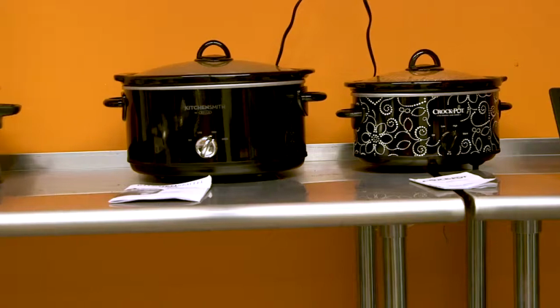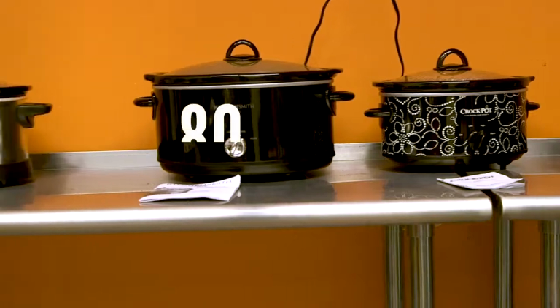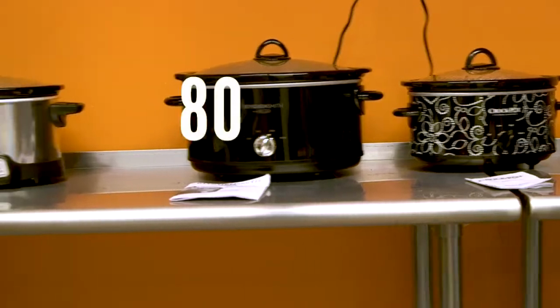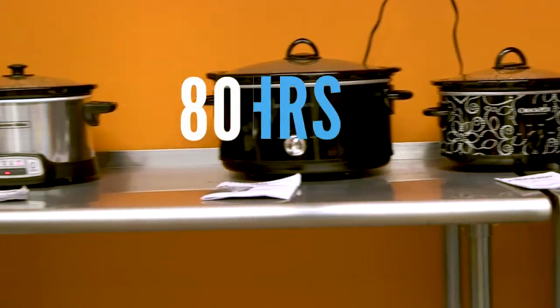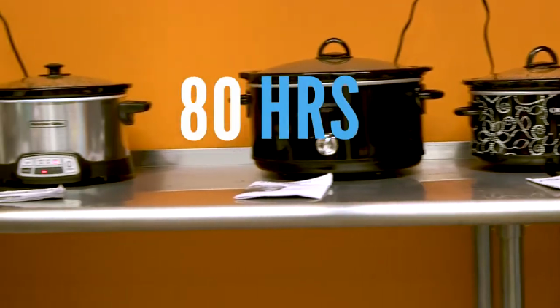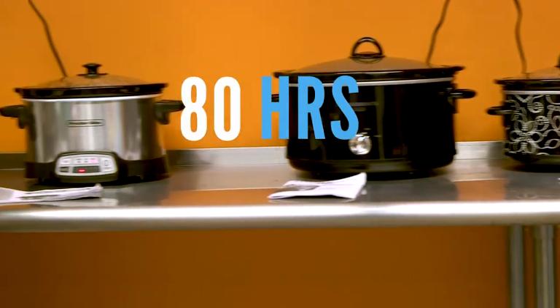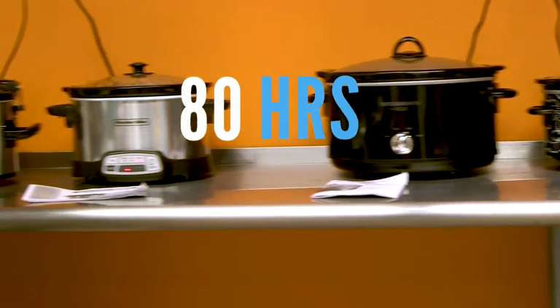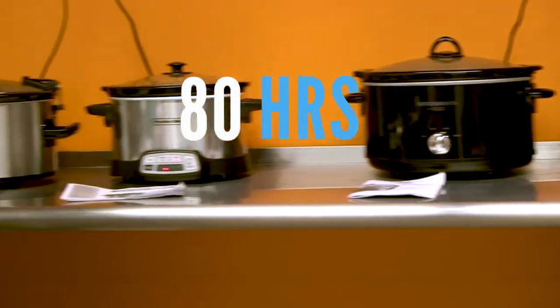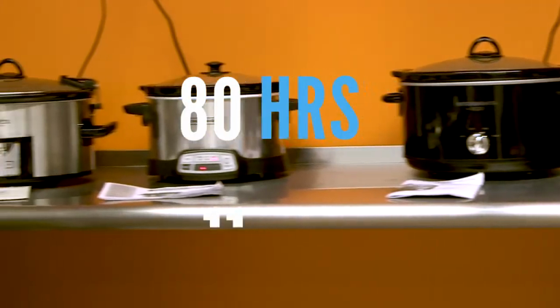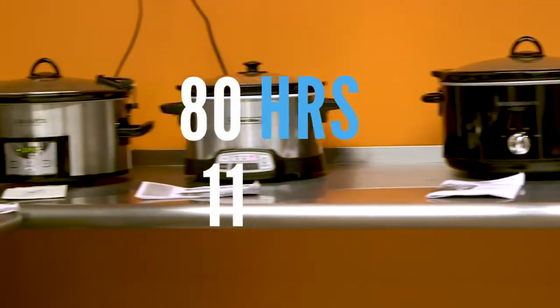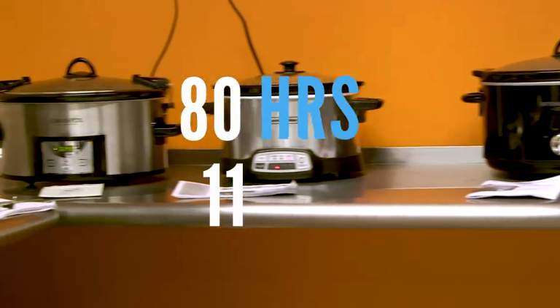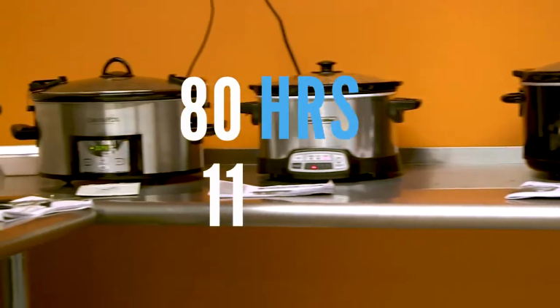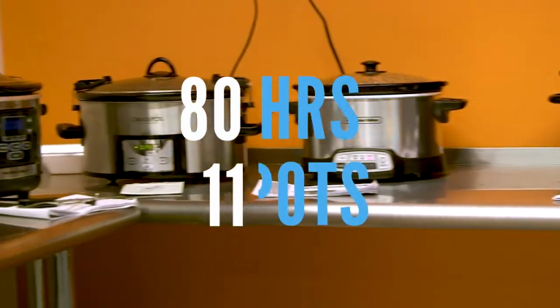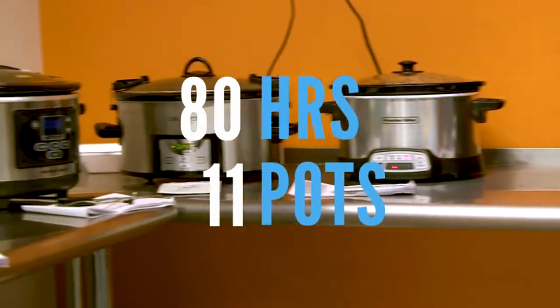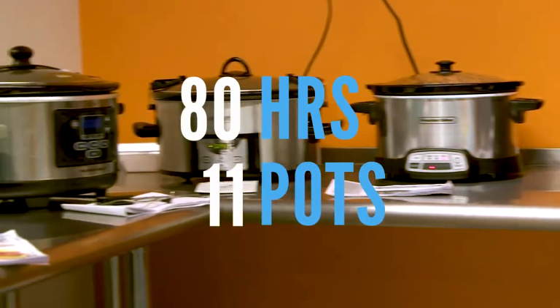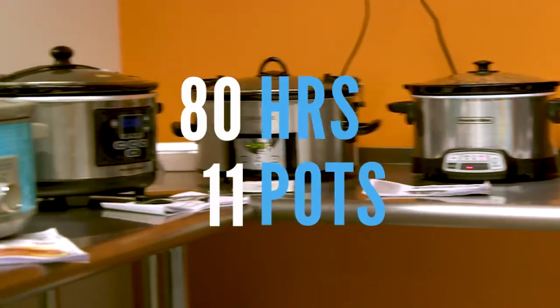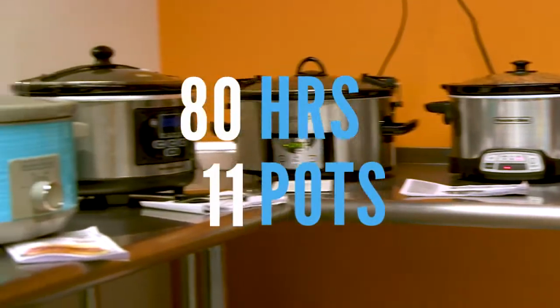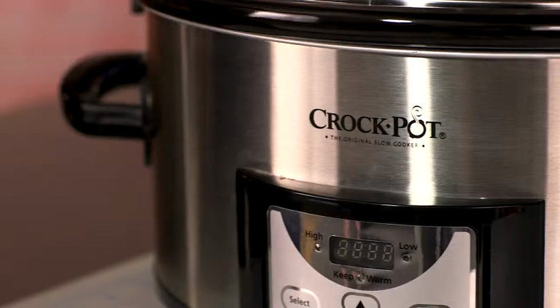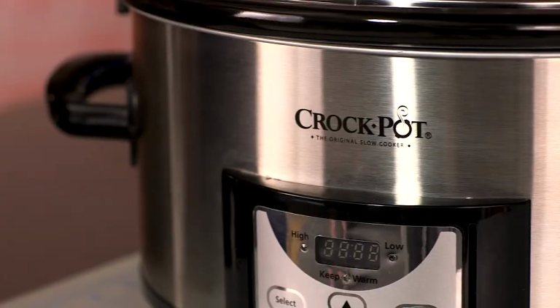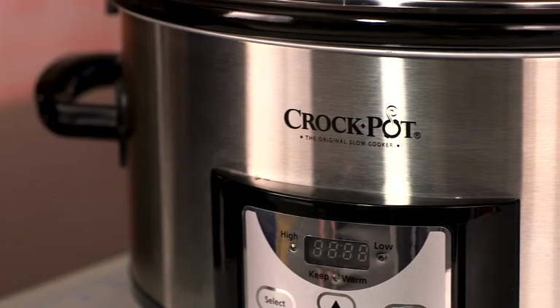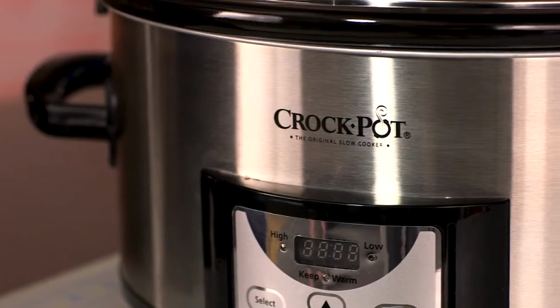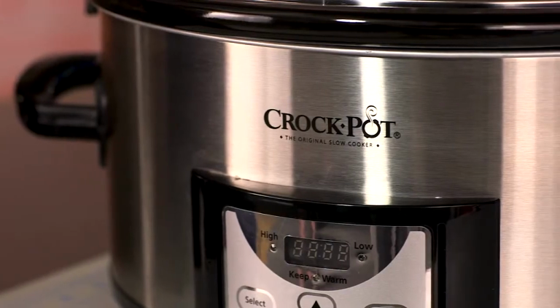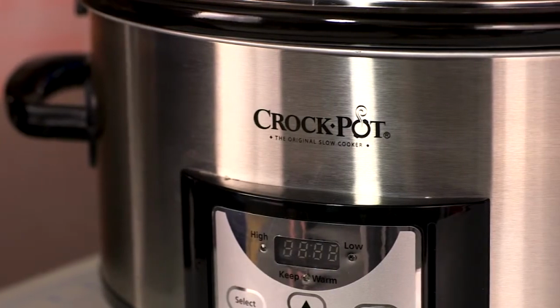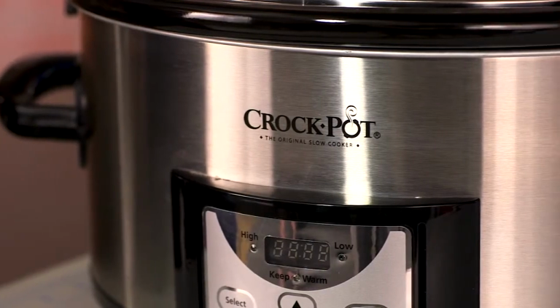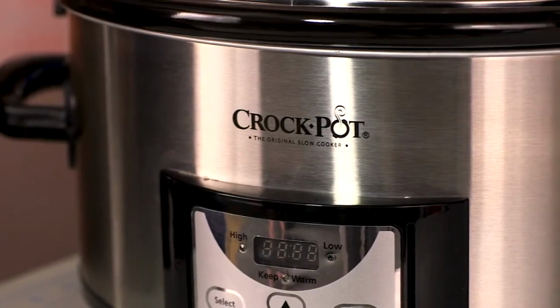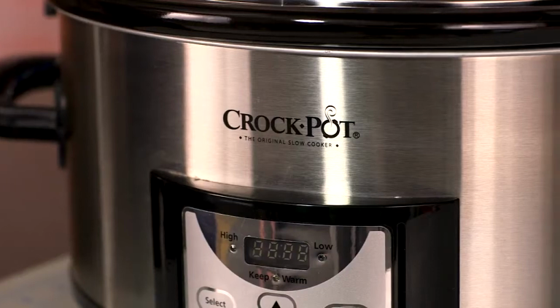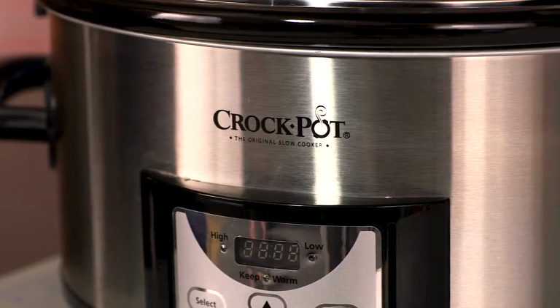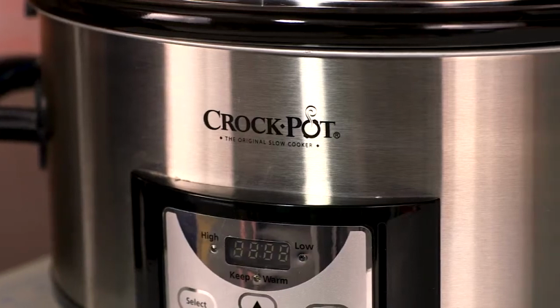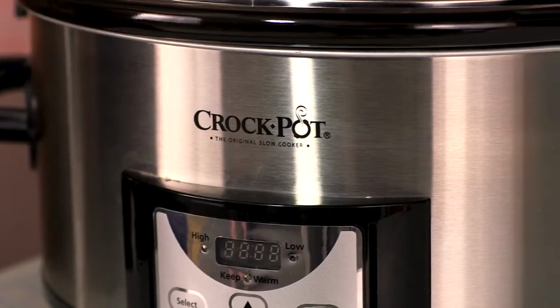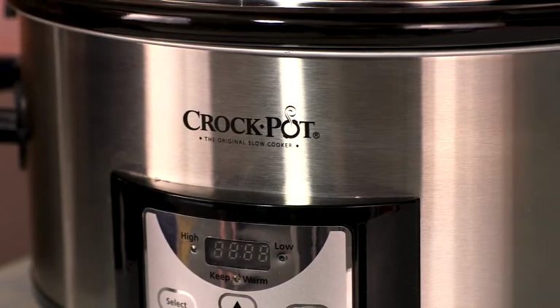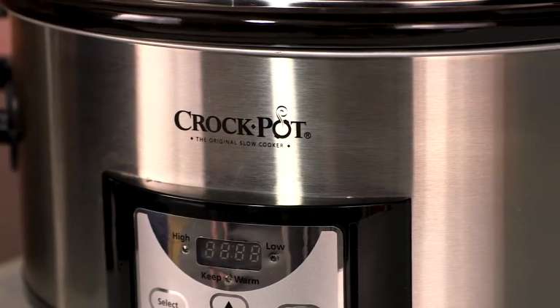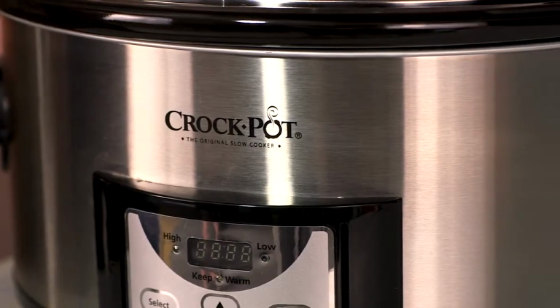We spent more than 80 hours testing 11 of the best slow cookers you can buy. This is the Crock-Pot, and here's why it's our best overall pick.